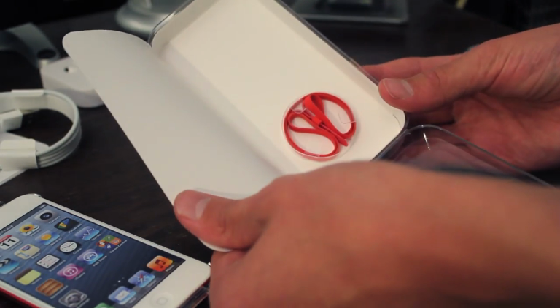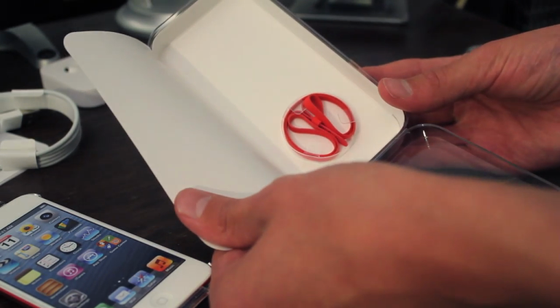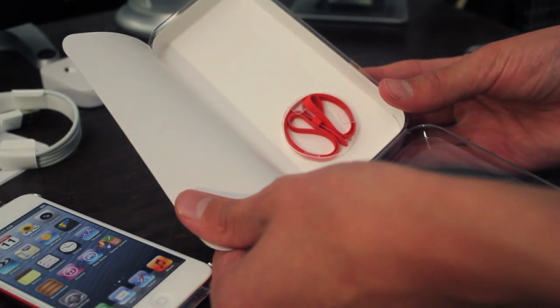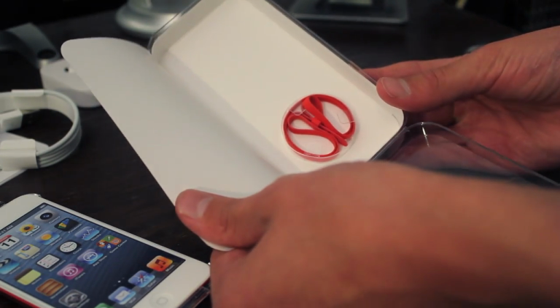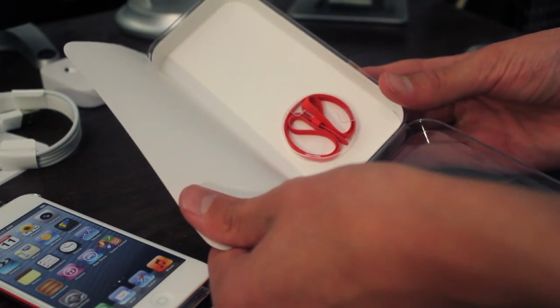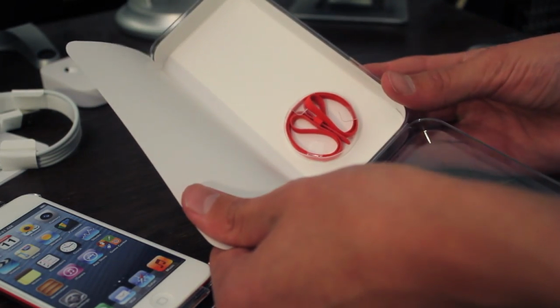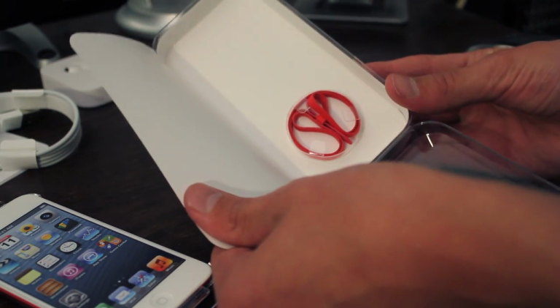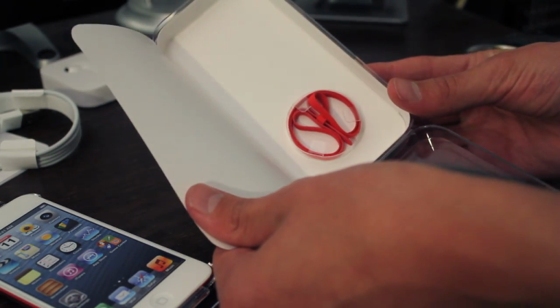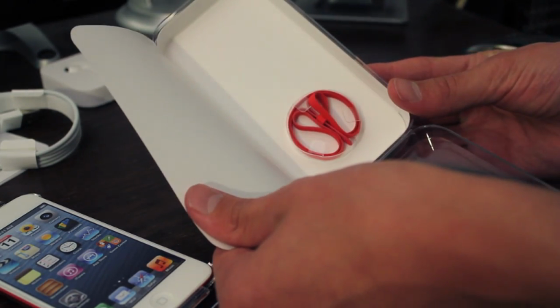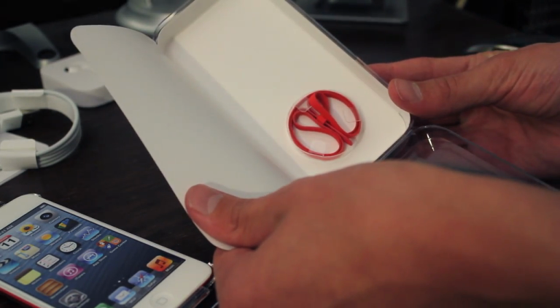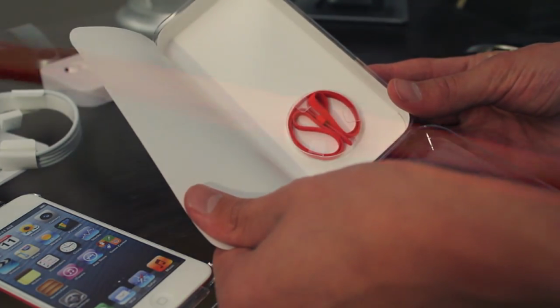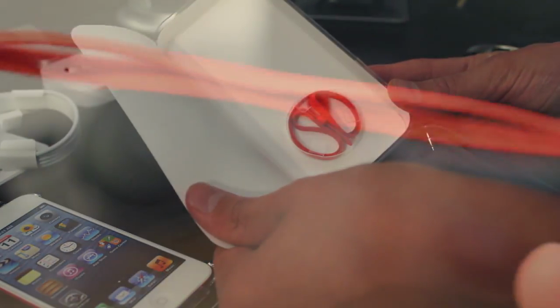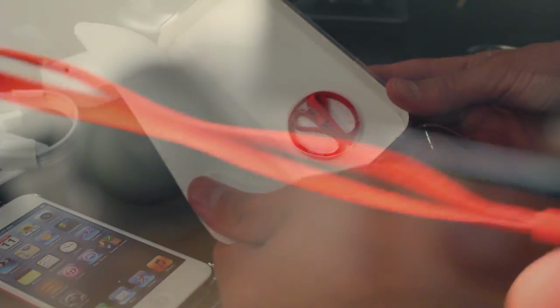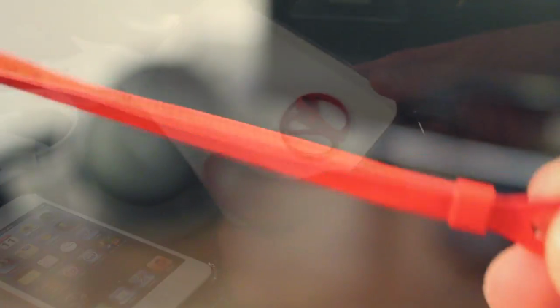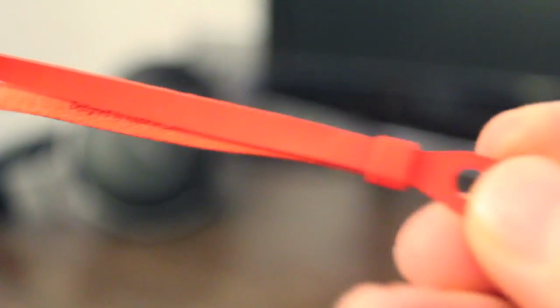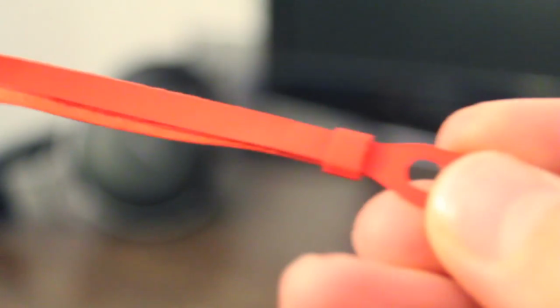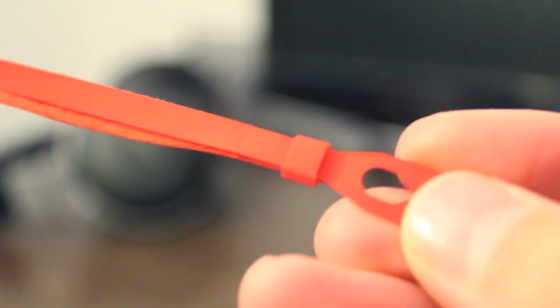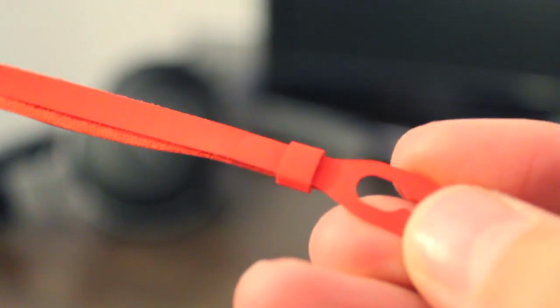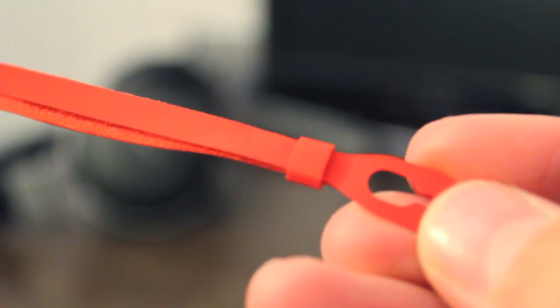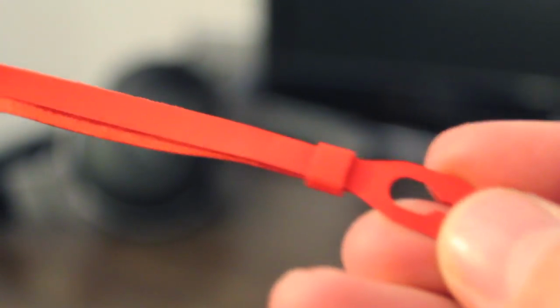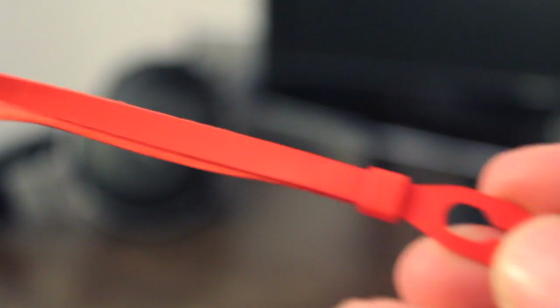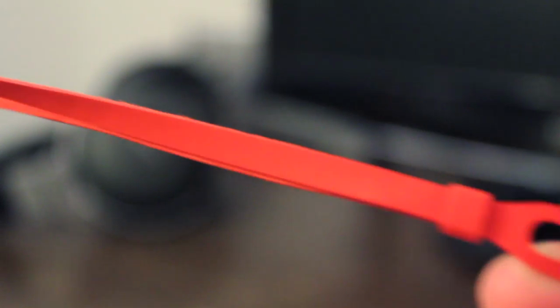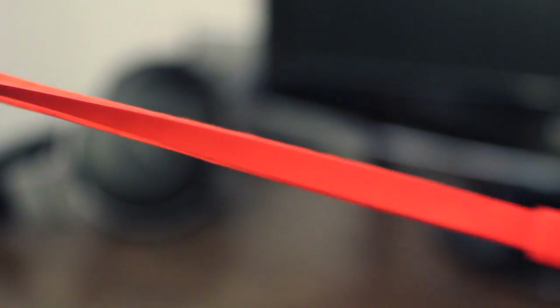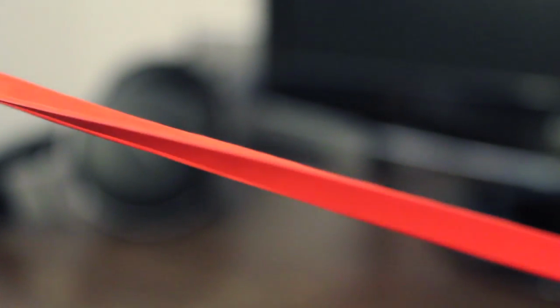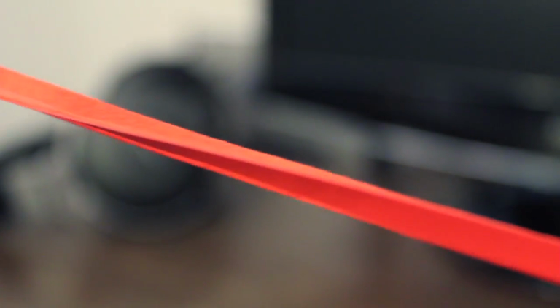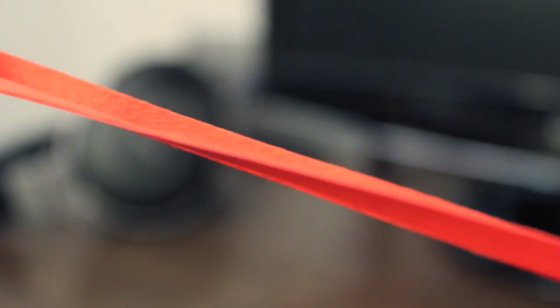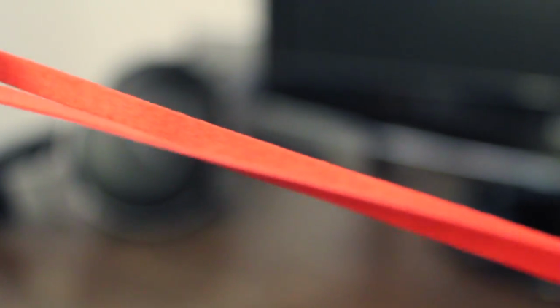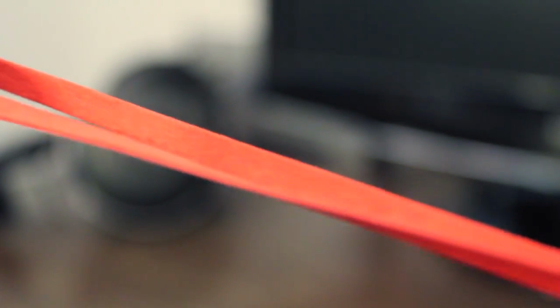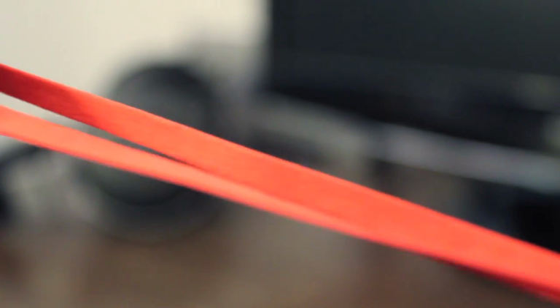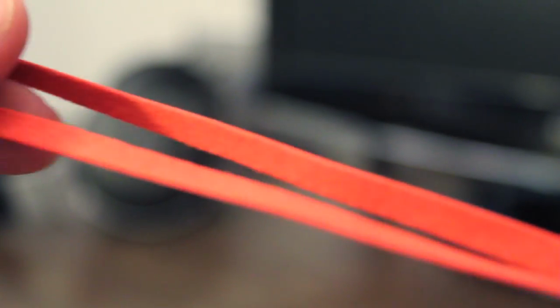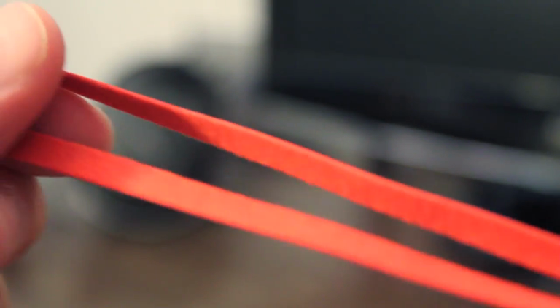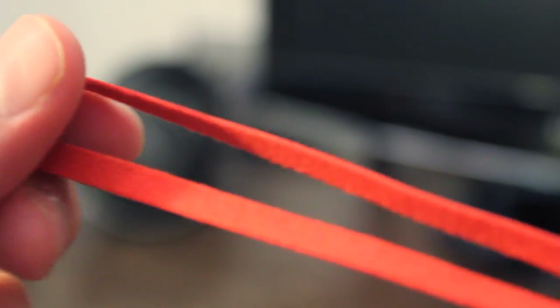Finally, hiding away in the back you'll find the elastic band feeling wrist strap which kind of makes this iPod feel like a toy.